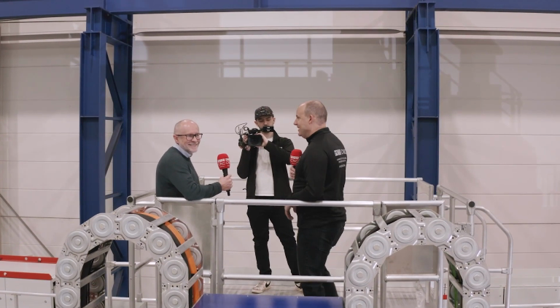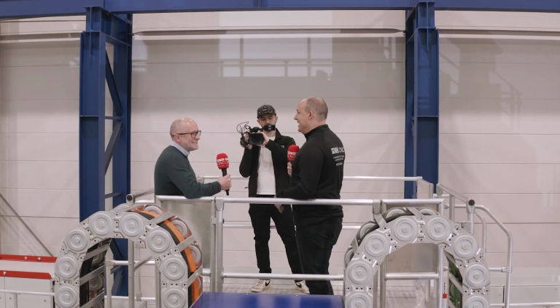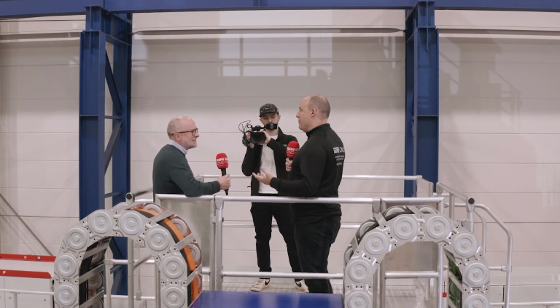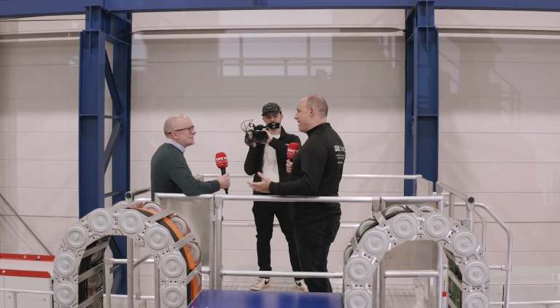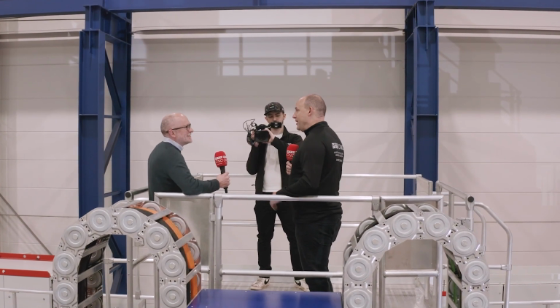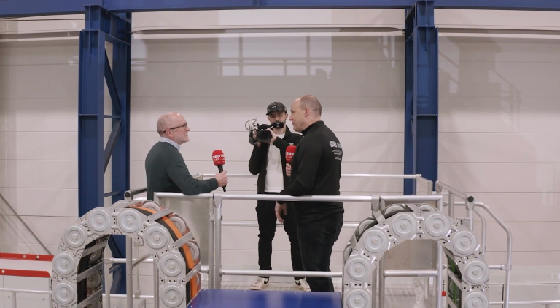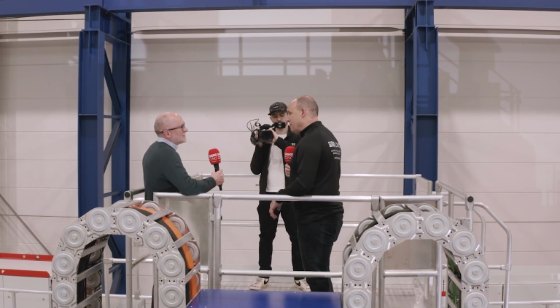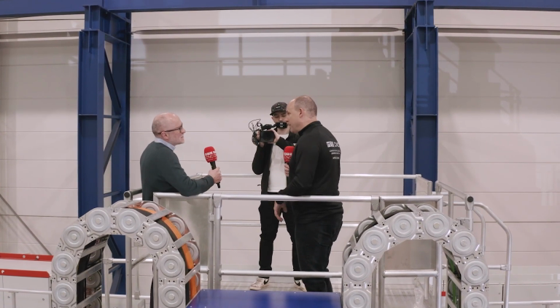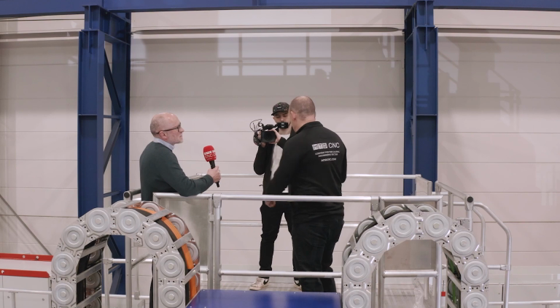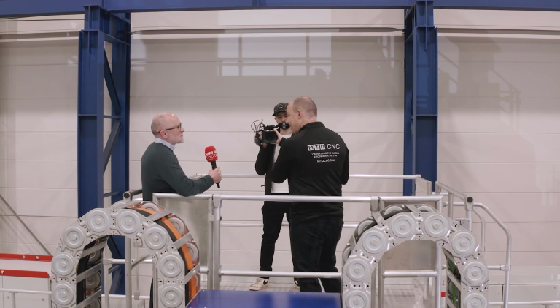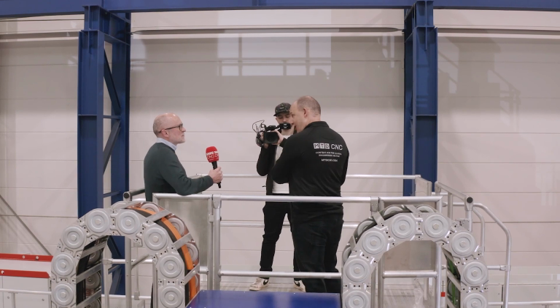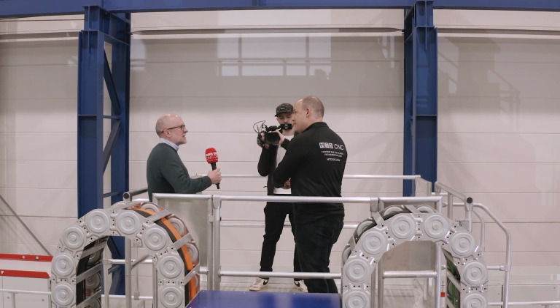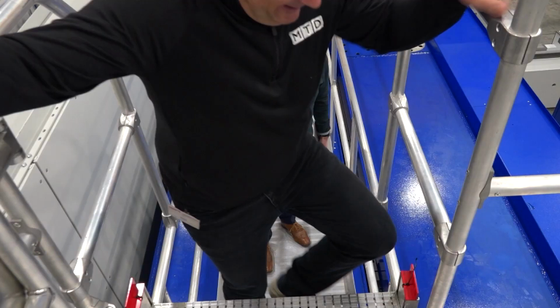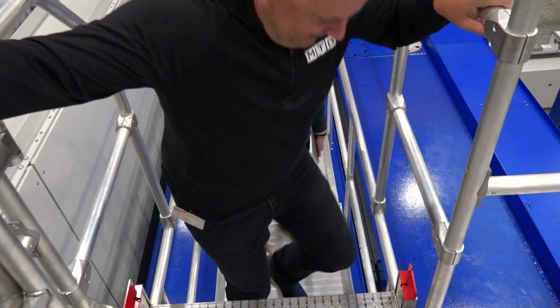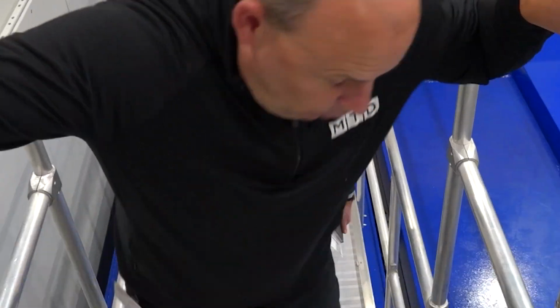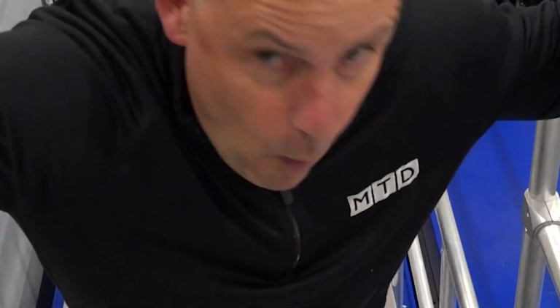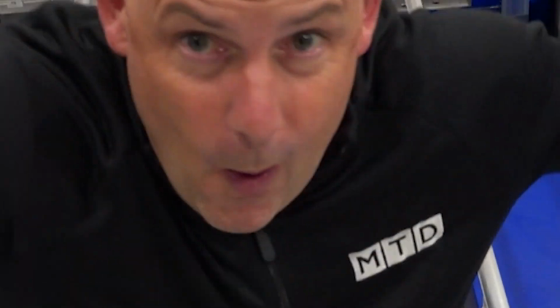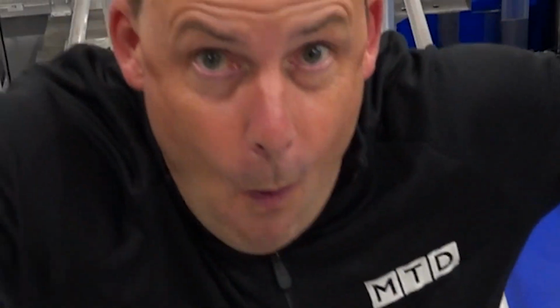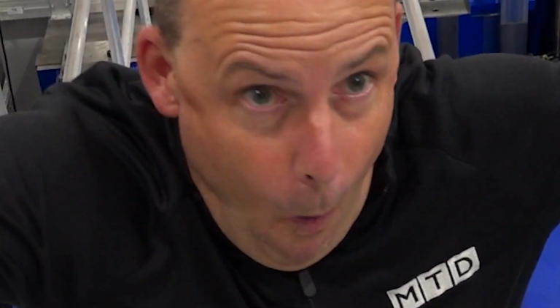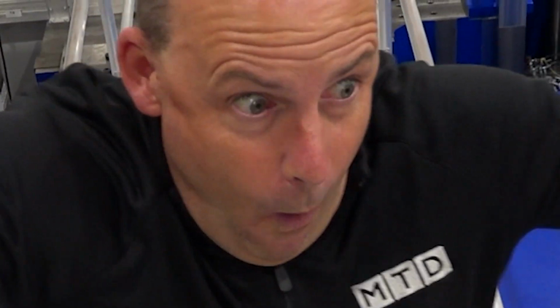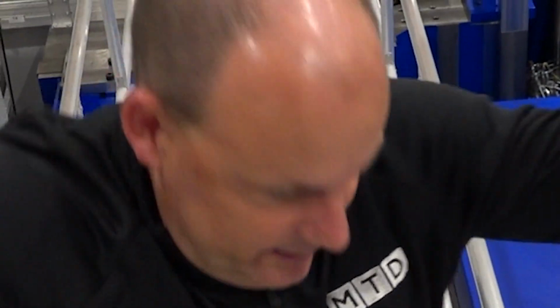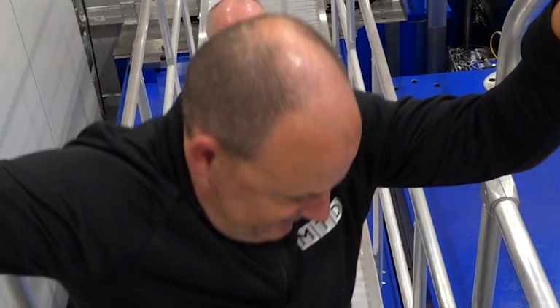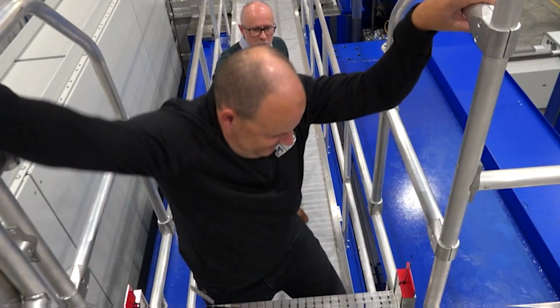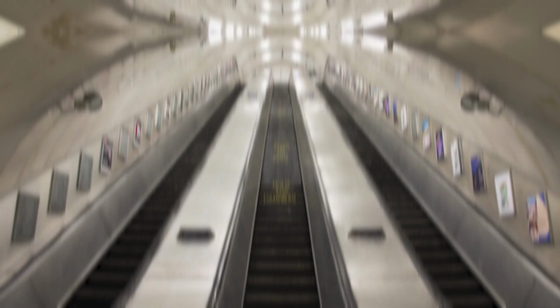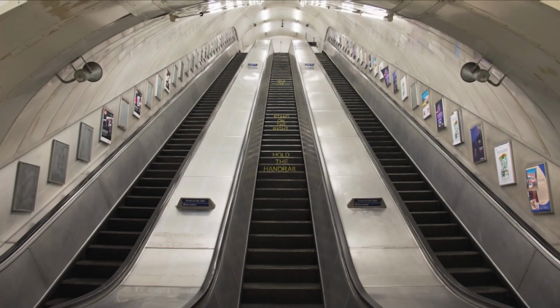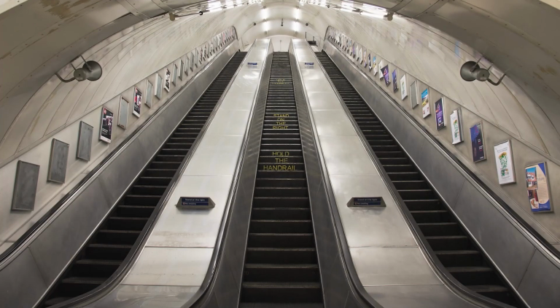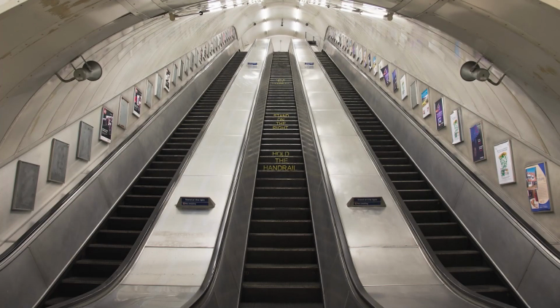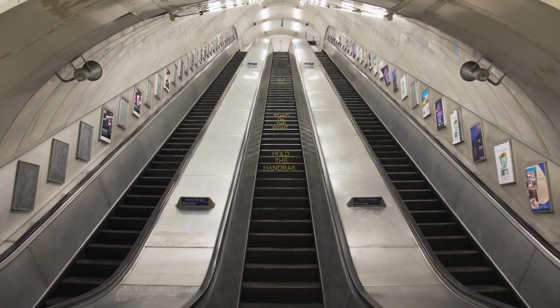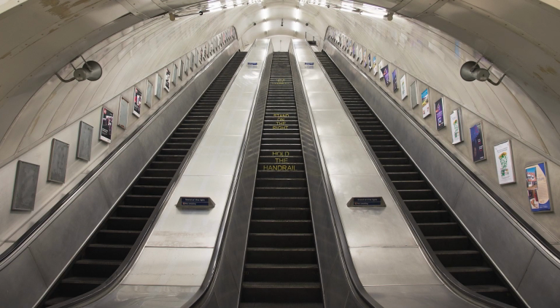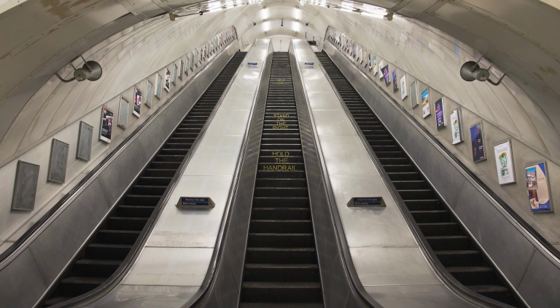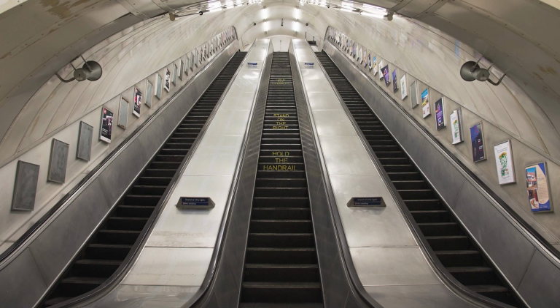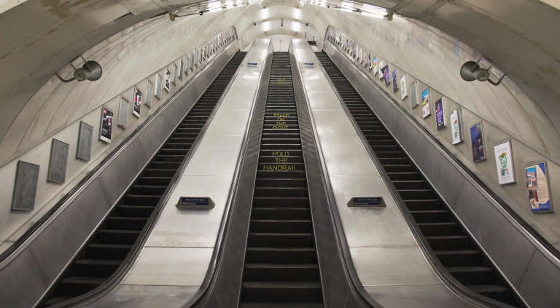Lee, where on earth have you brought me today? Climbing up those steps — I don't know if you've ever been to the London Underground, but that's worse than Covent Garden.